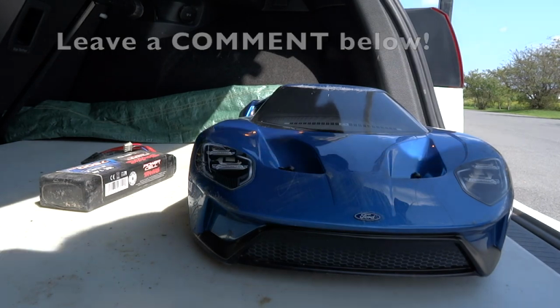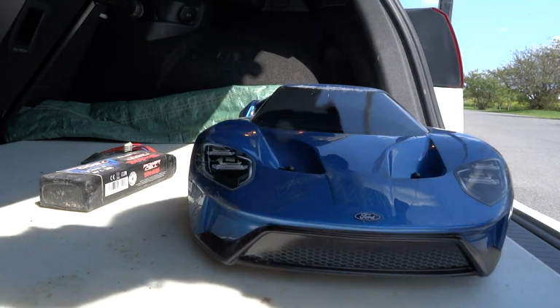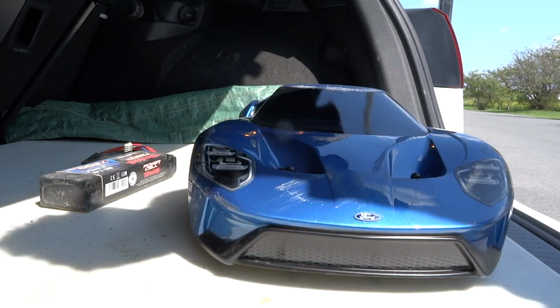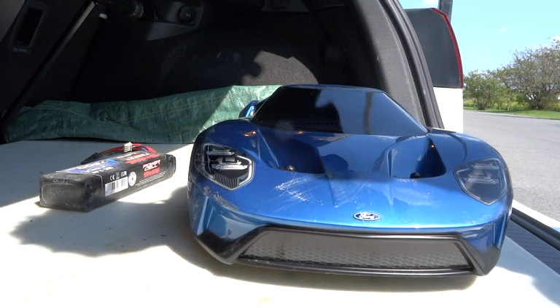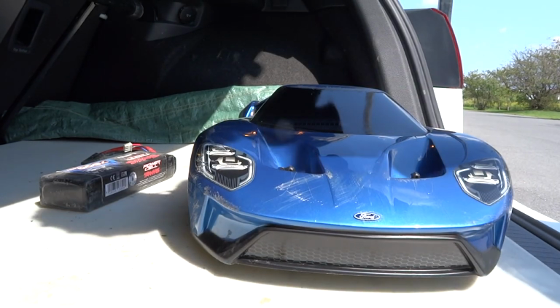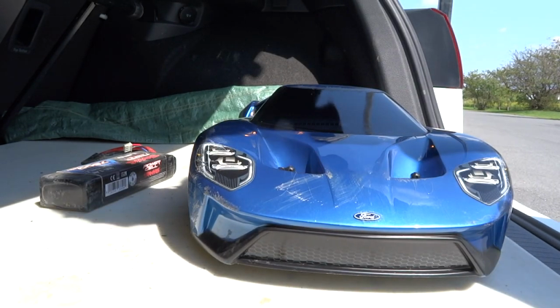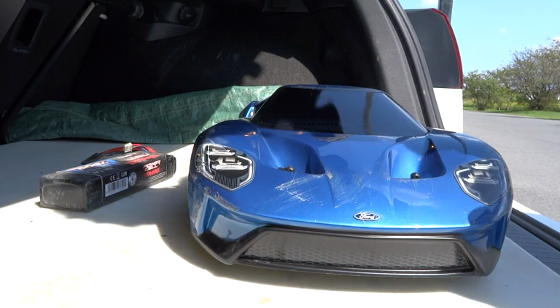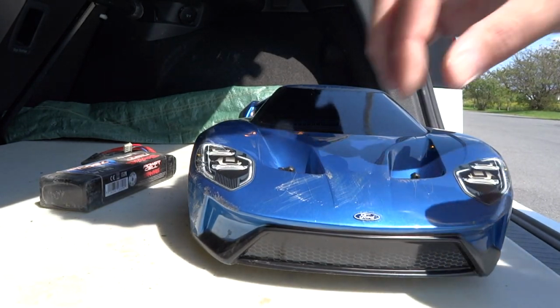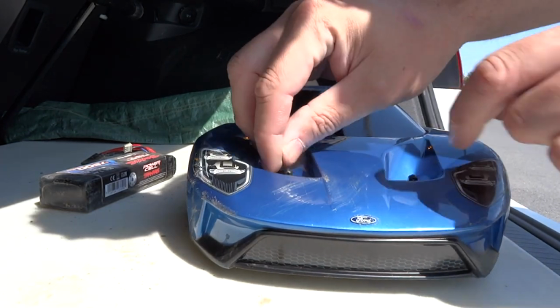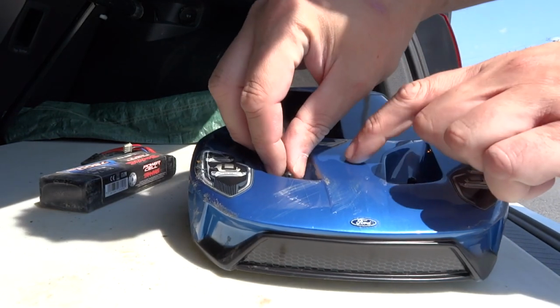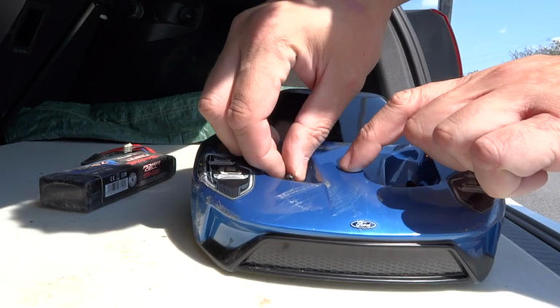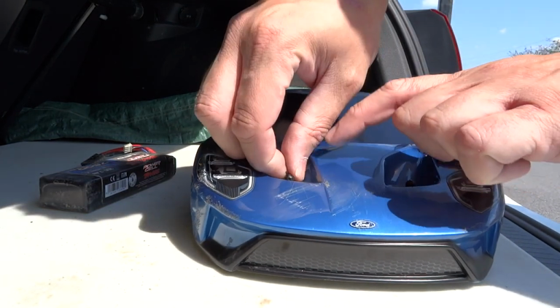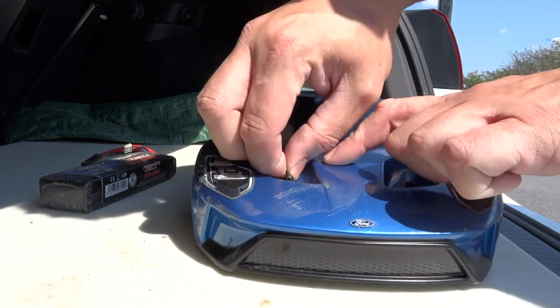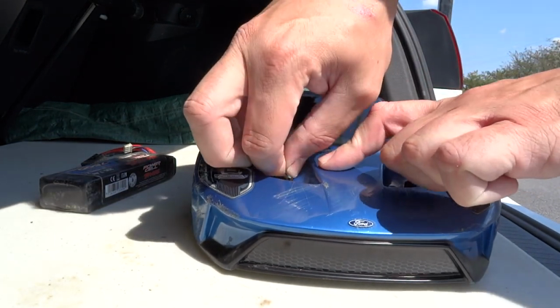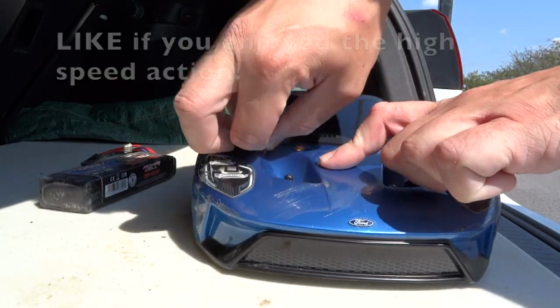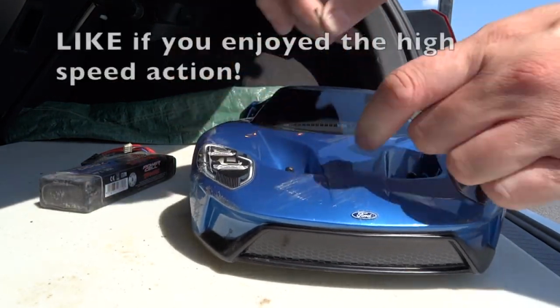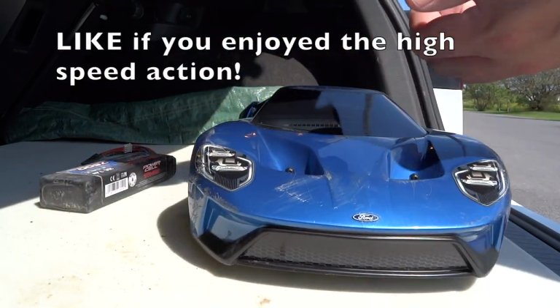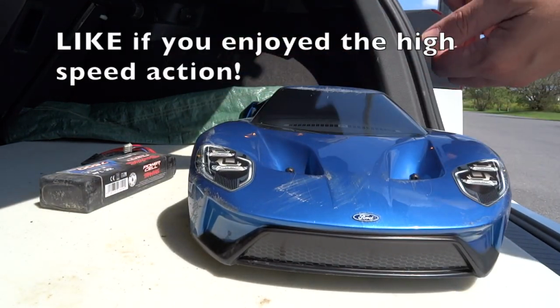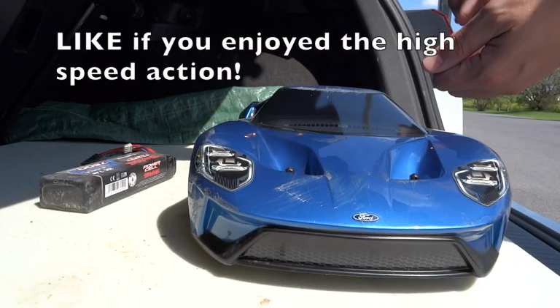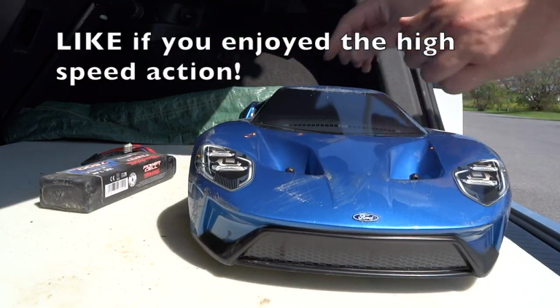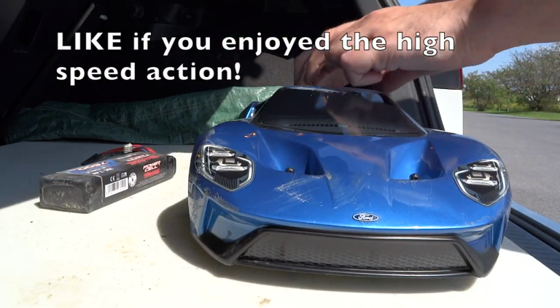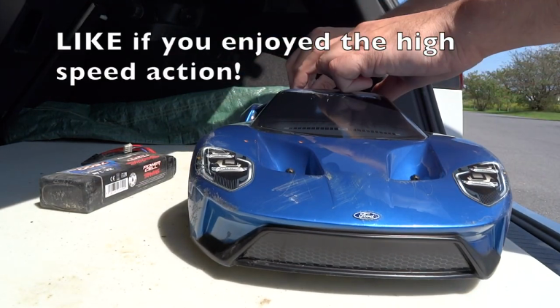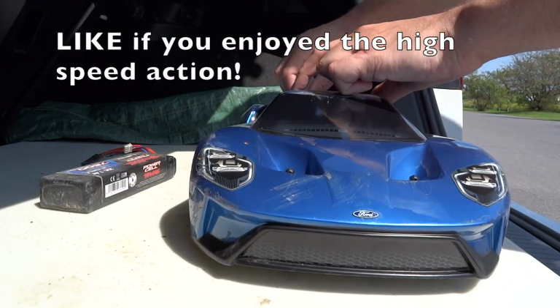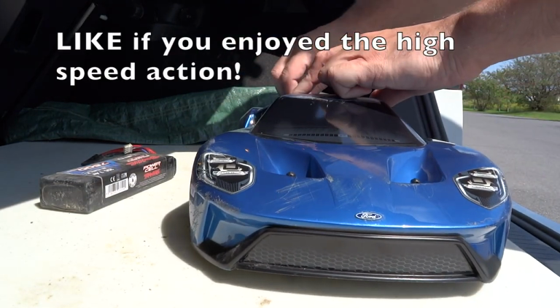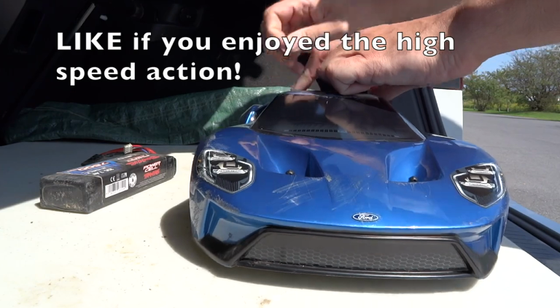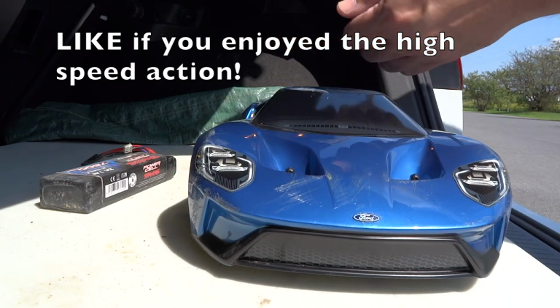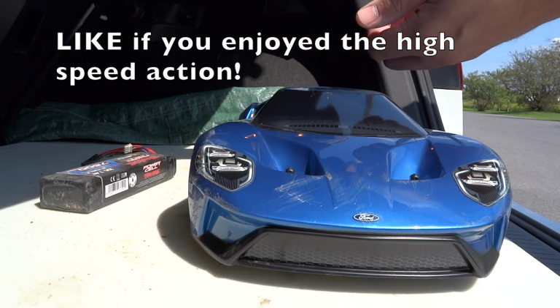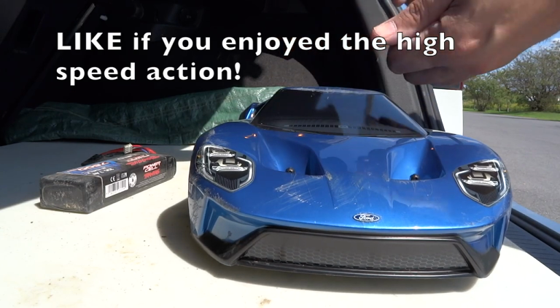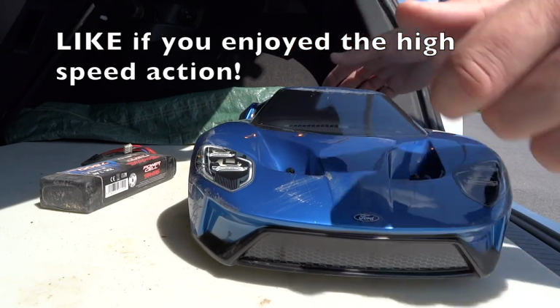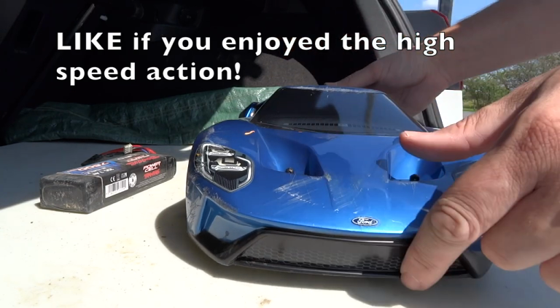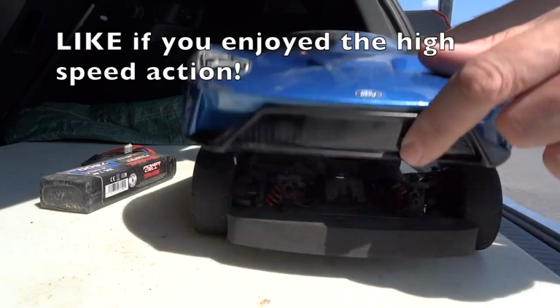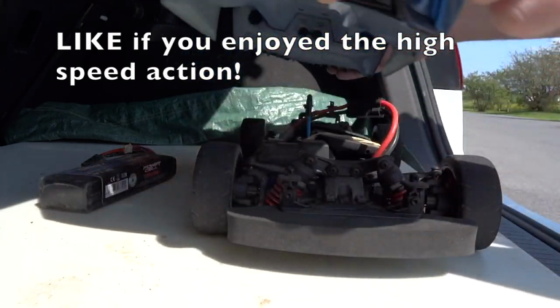I wonder — let's see if we broke 100. That'd be so awesome if we did.